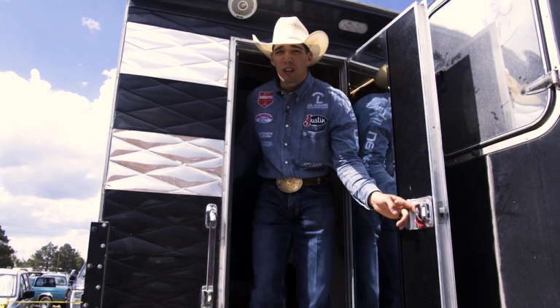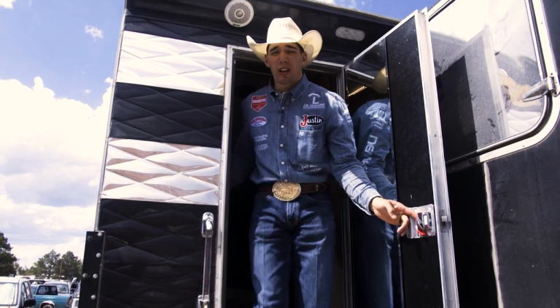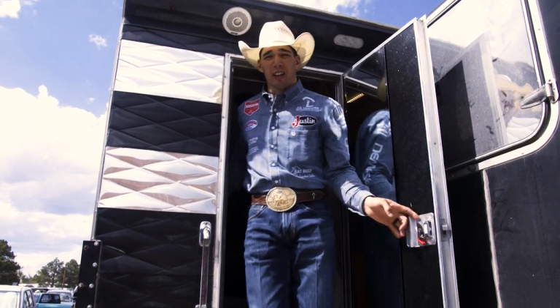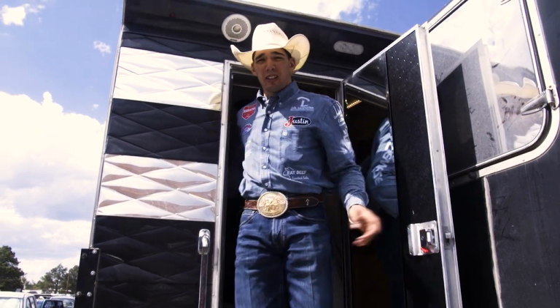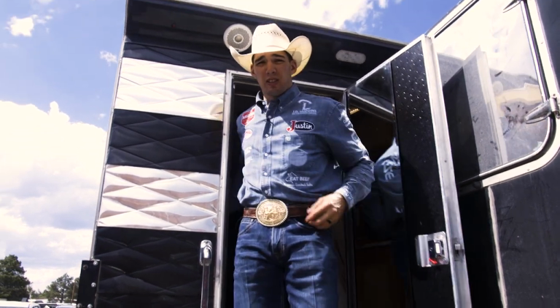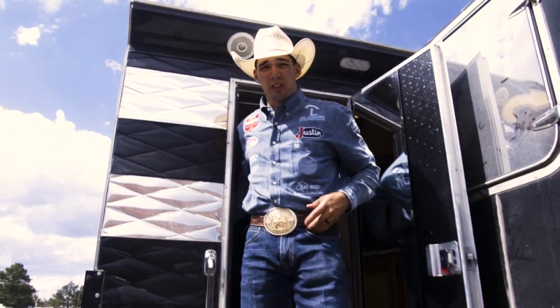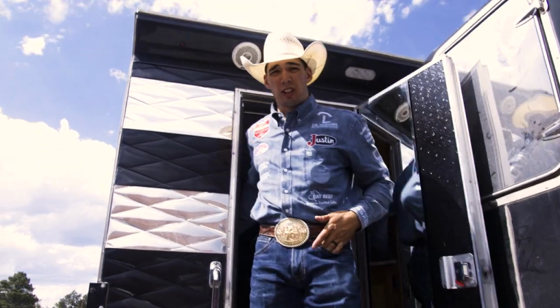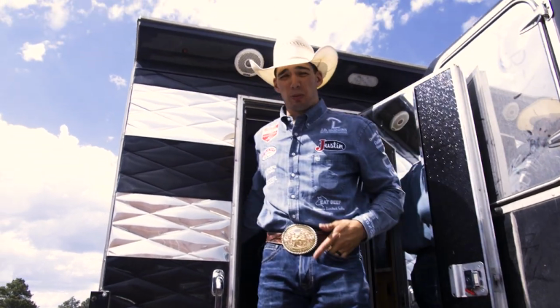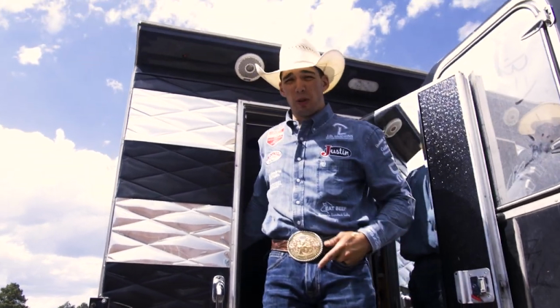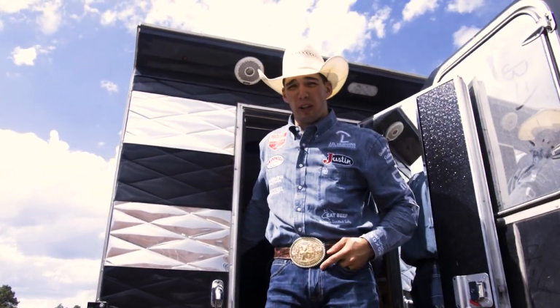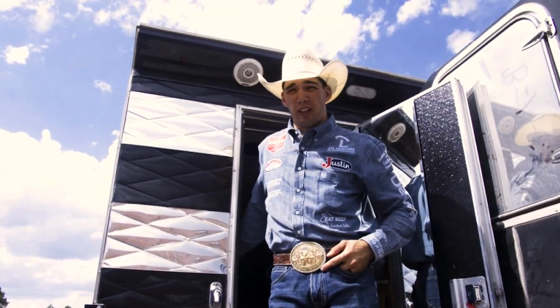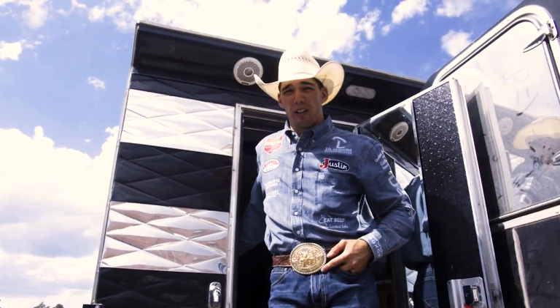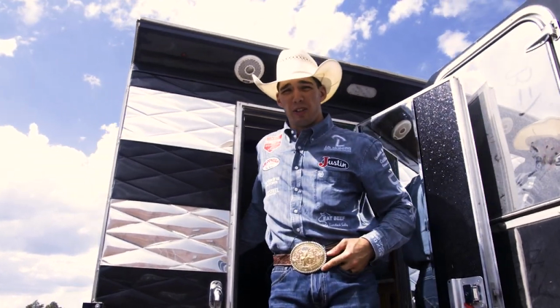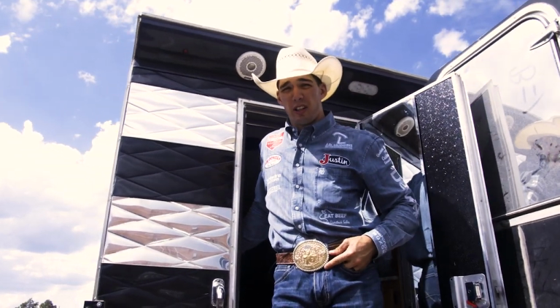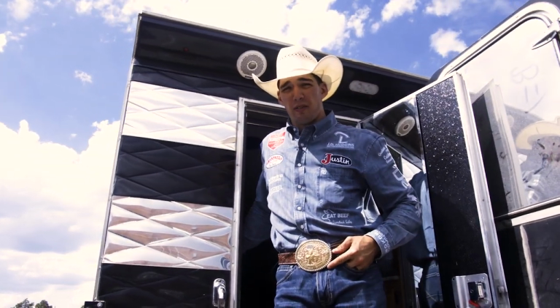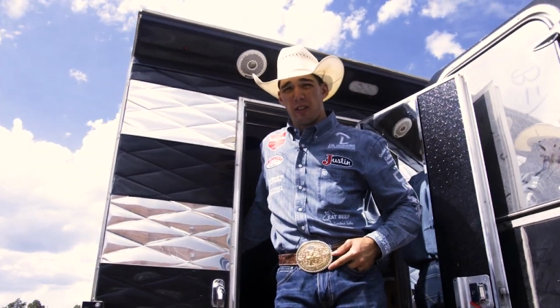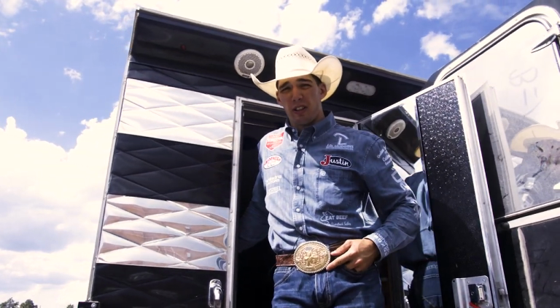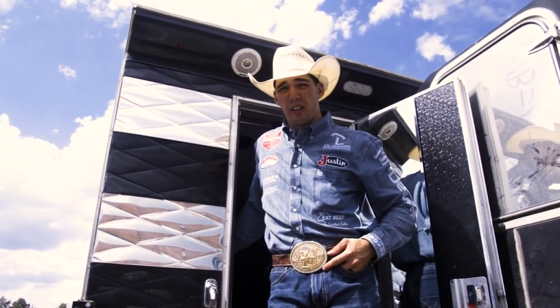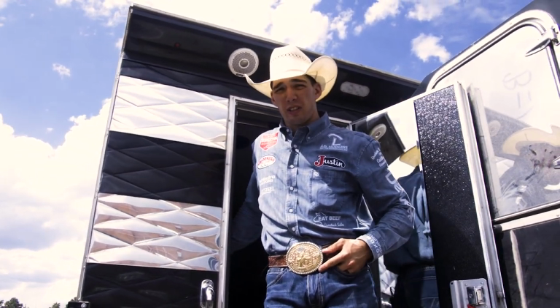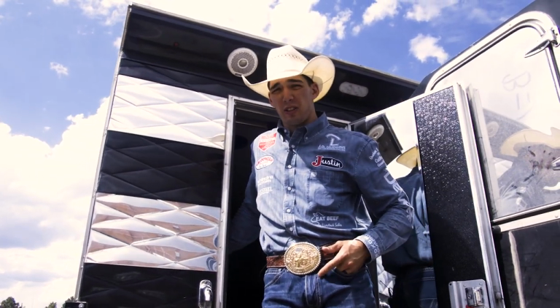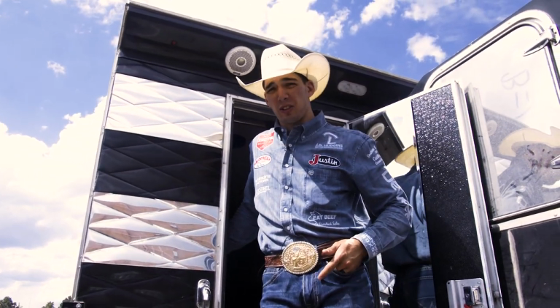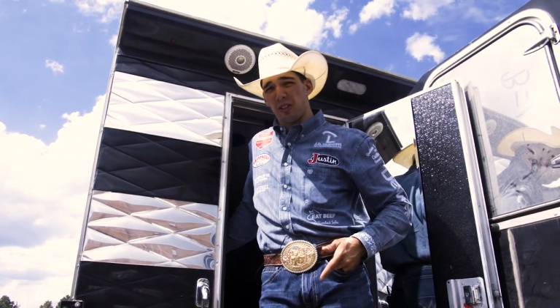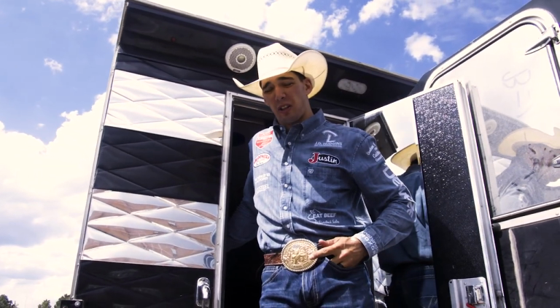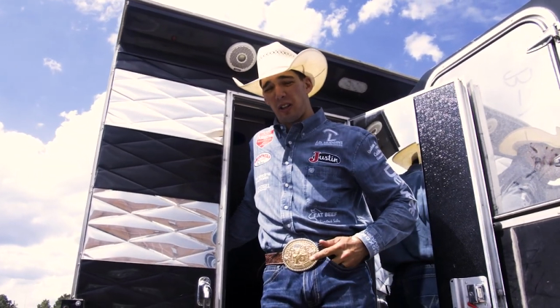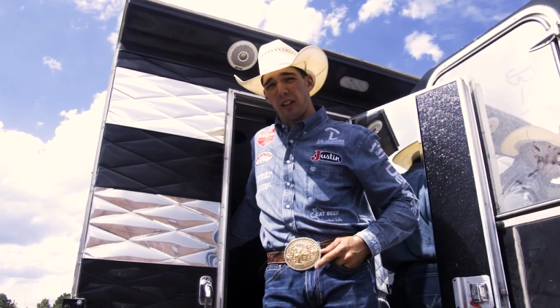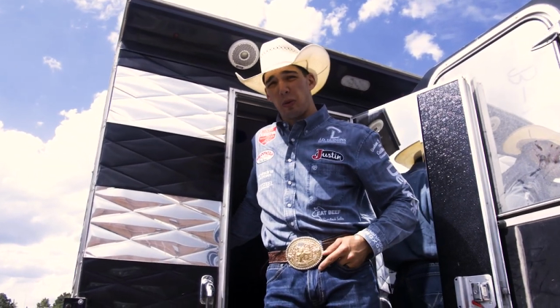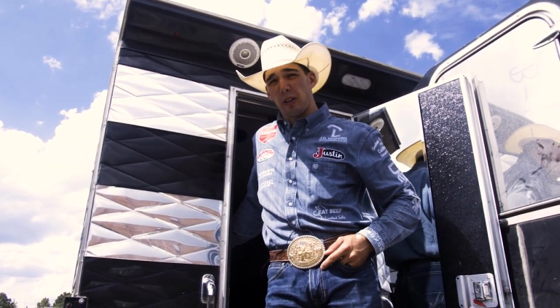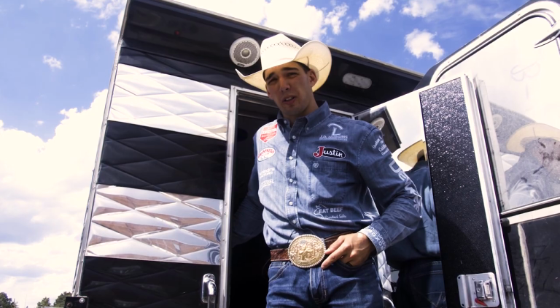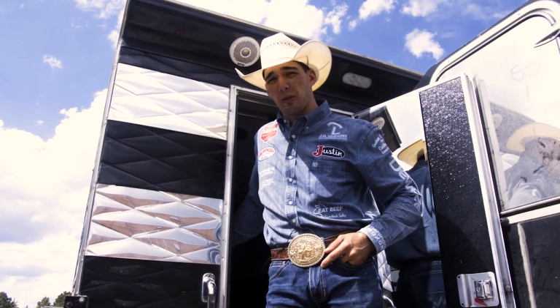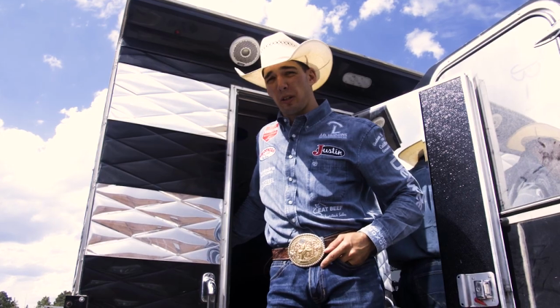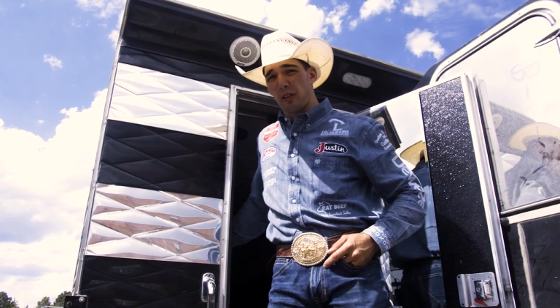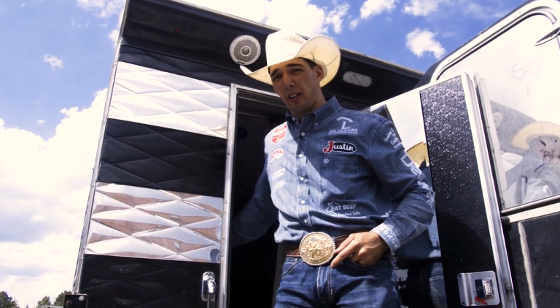Hey guys, this is Jeff Pope. We're hanging out here at Cheyenne Frontier Days. This is our Cowboy Cribs. Come have a look.